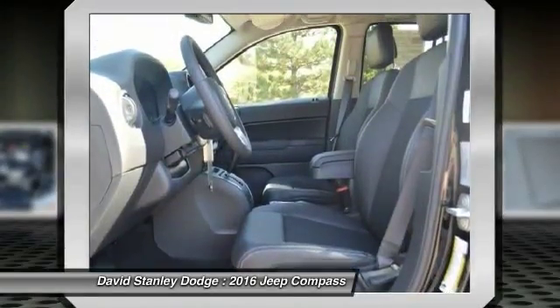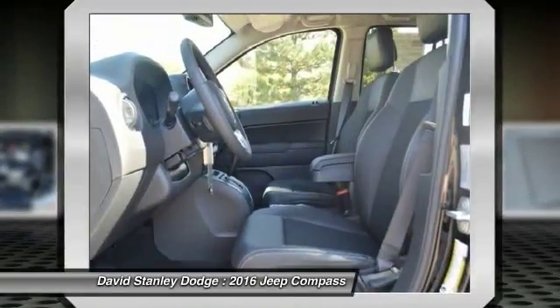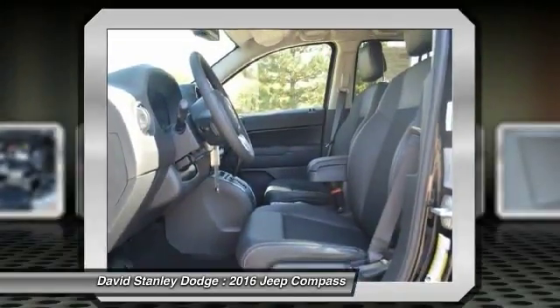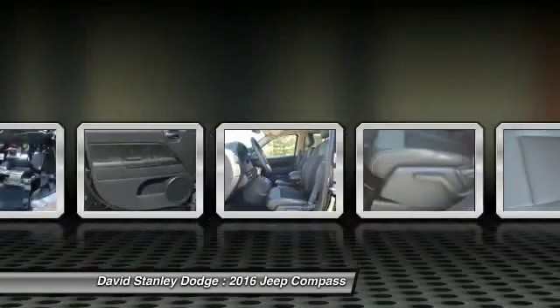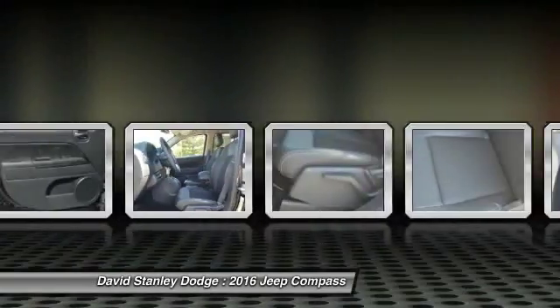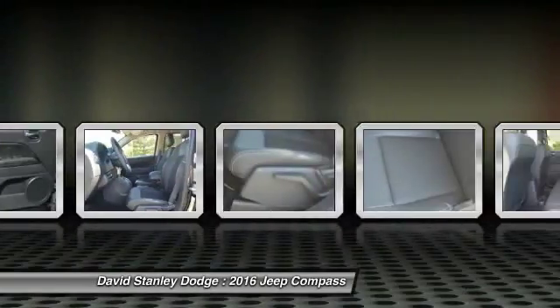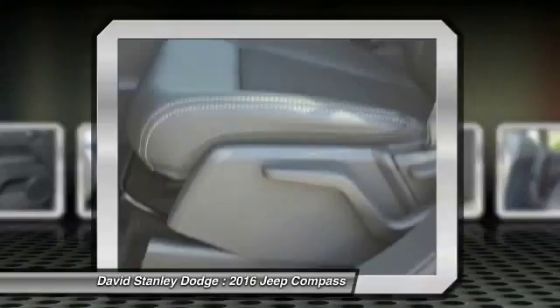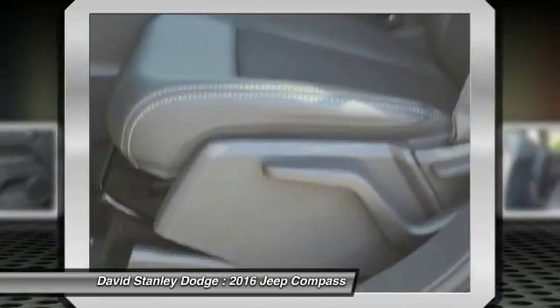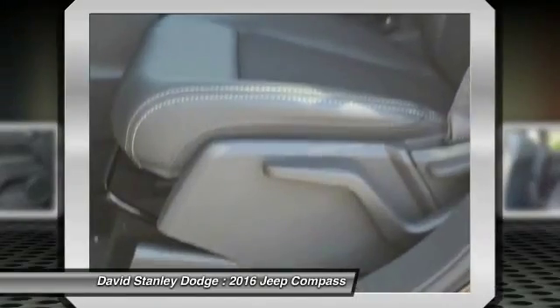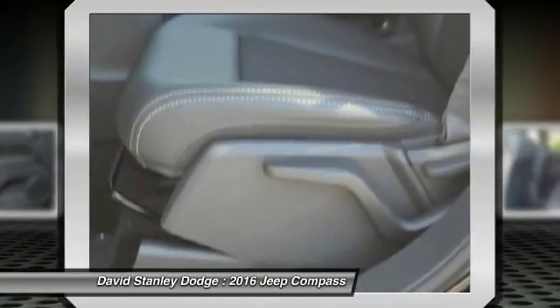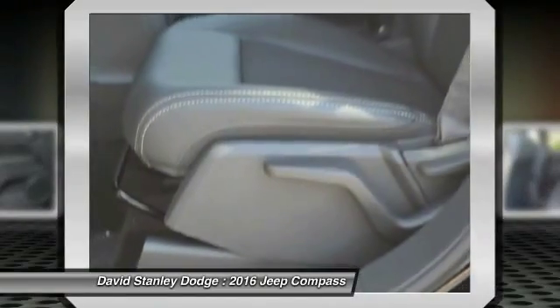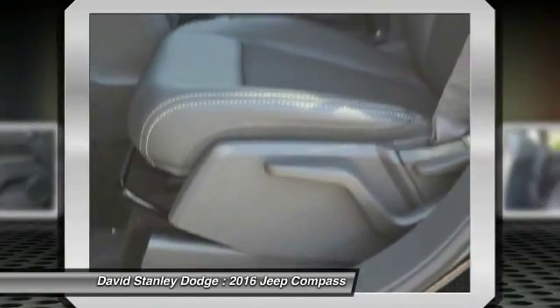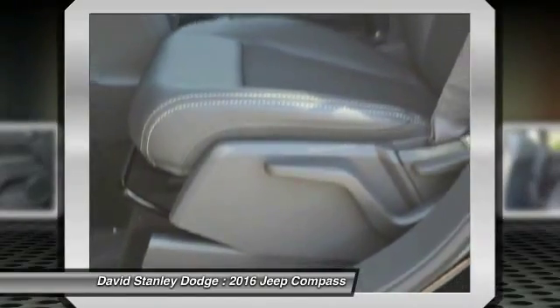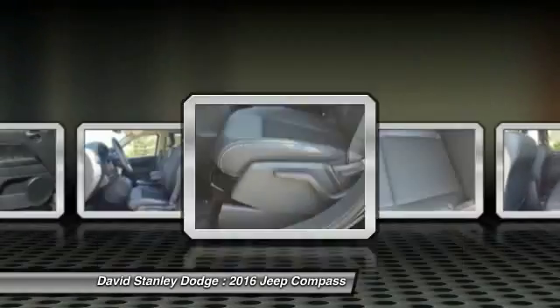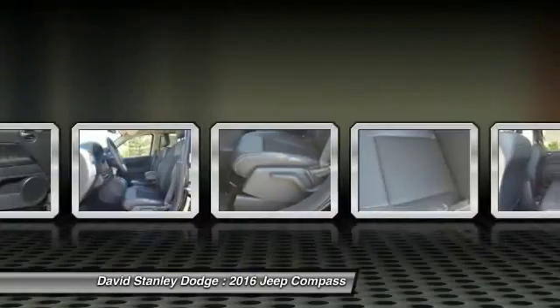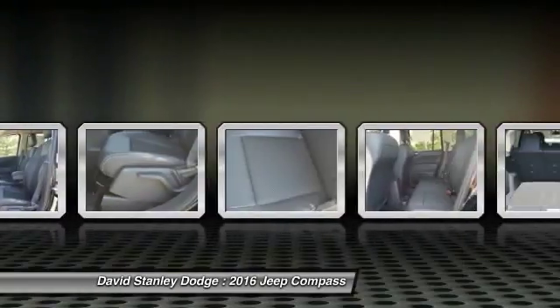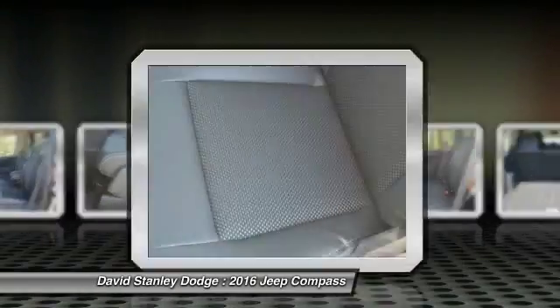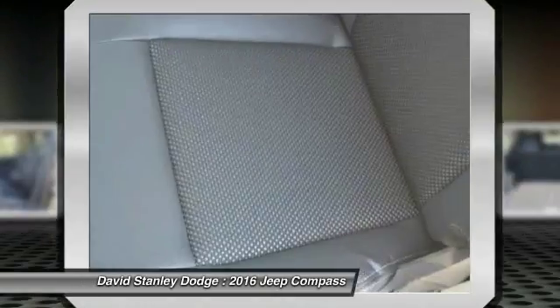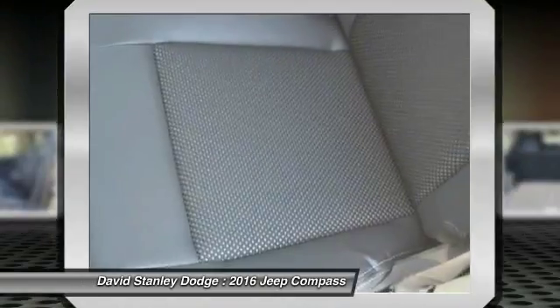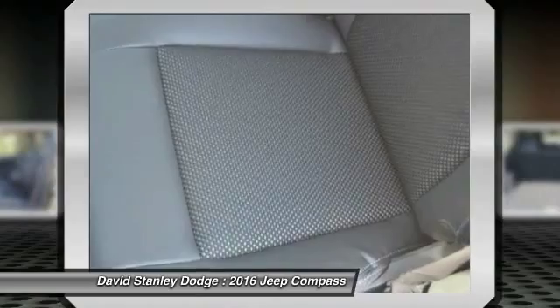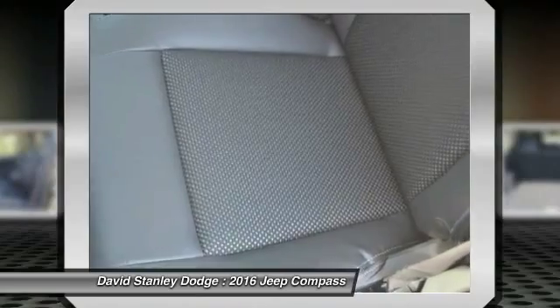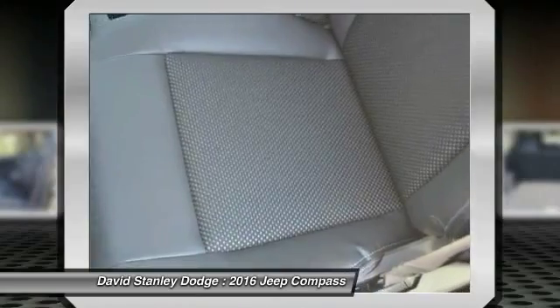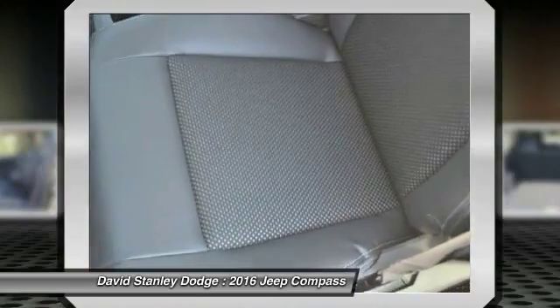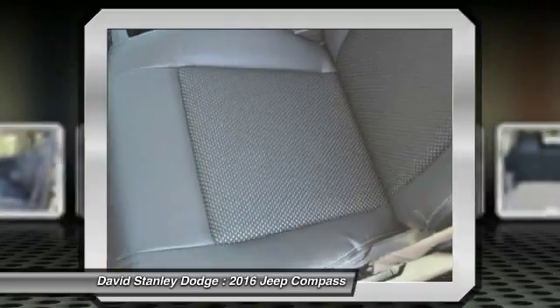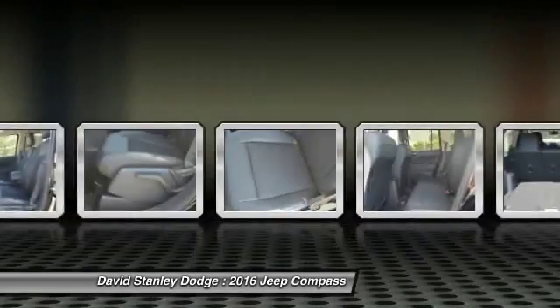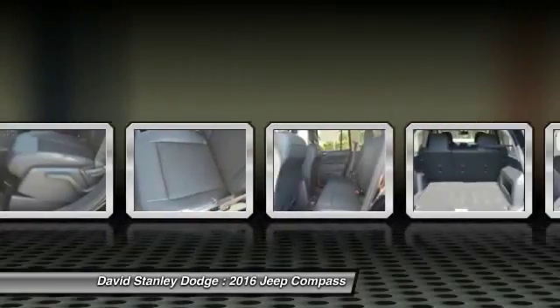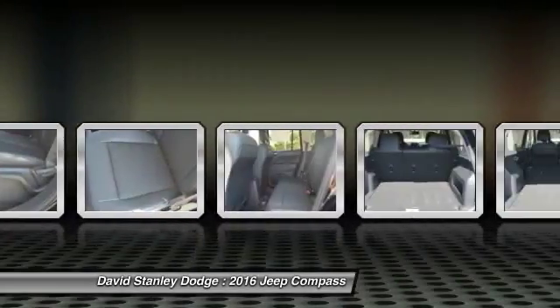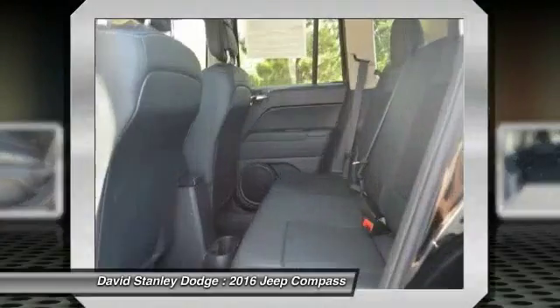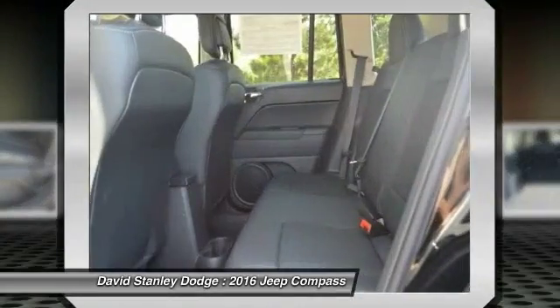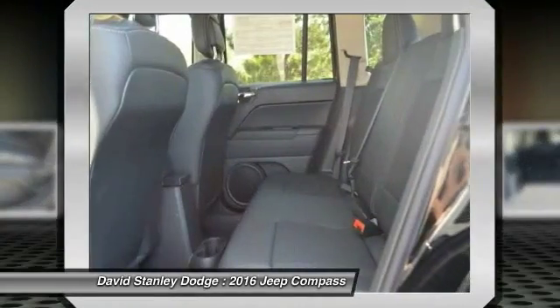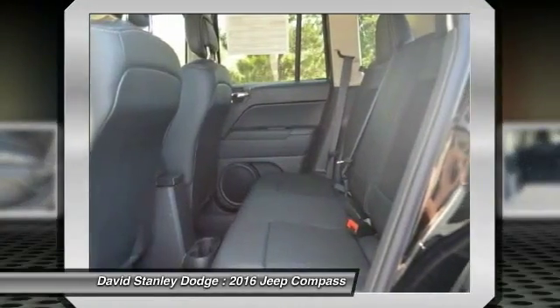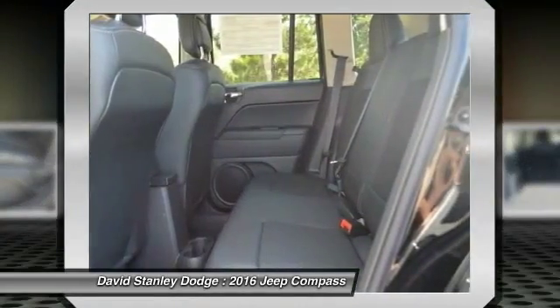Center armrest, rear window defroster, electronic stability control, CD player, fog lights.